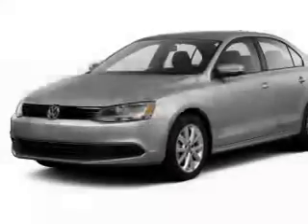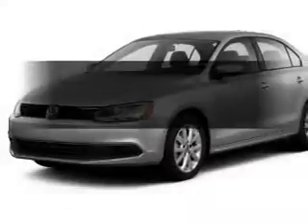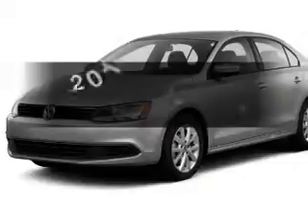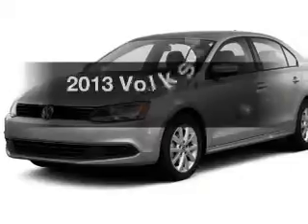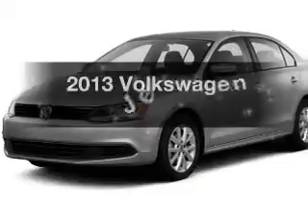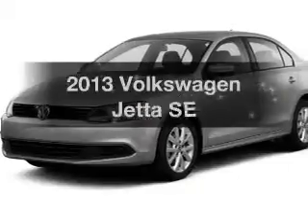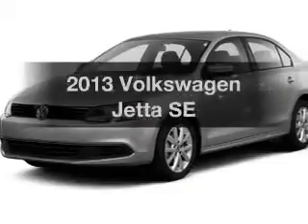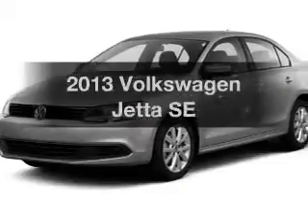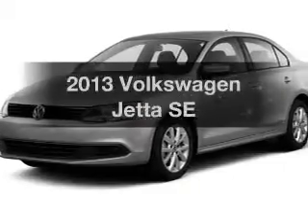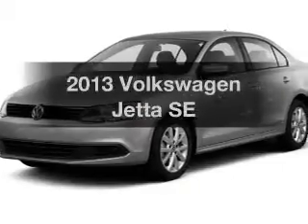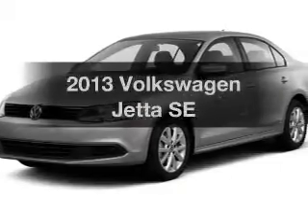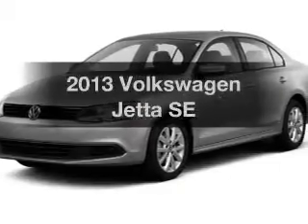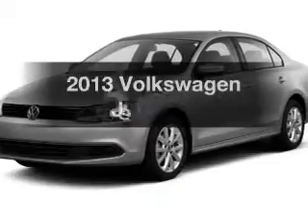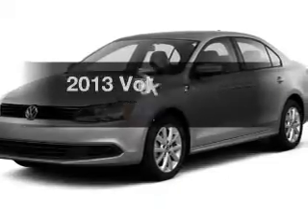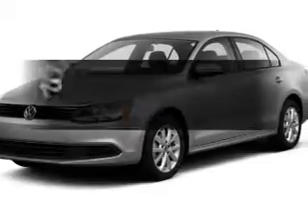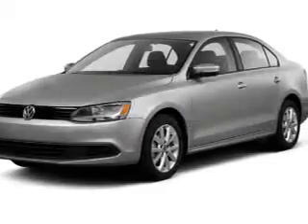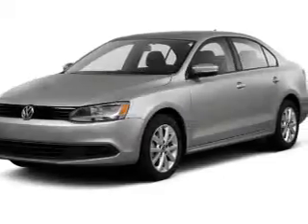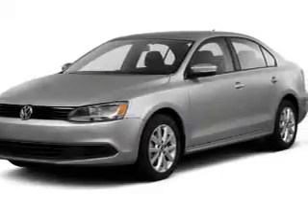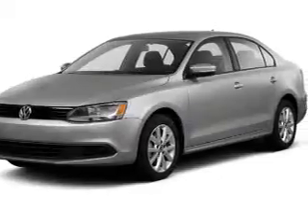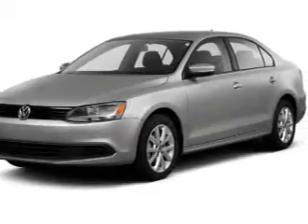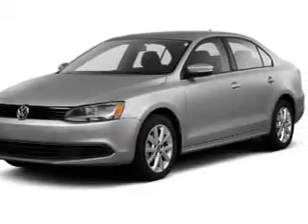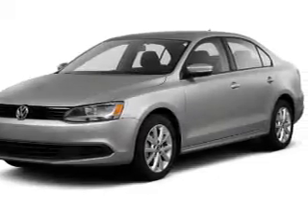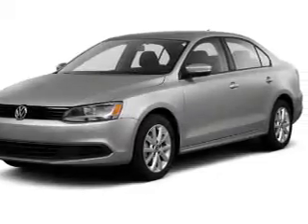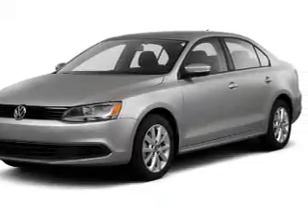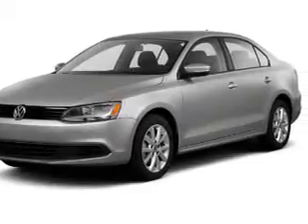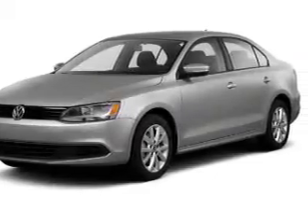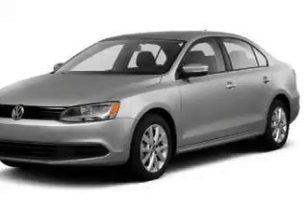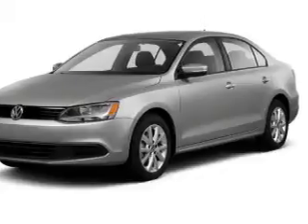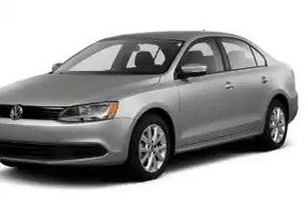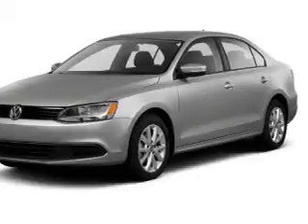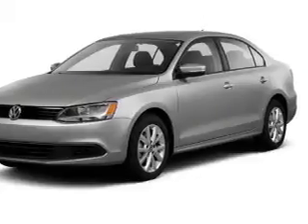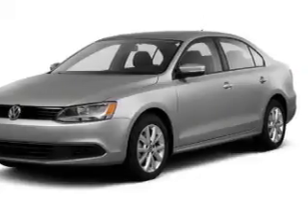Check out this 2013 Volkswagen Jetta. If you're looking for a first-rate auto, this one could be yours today.